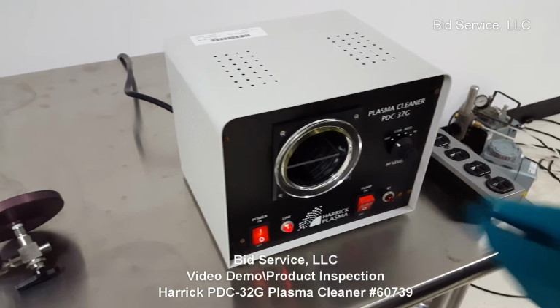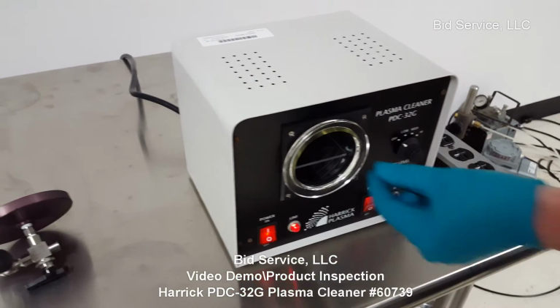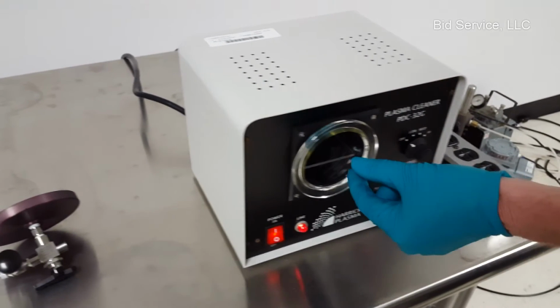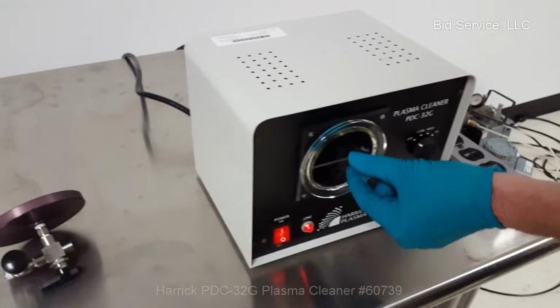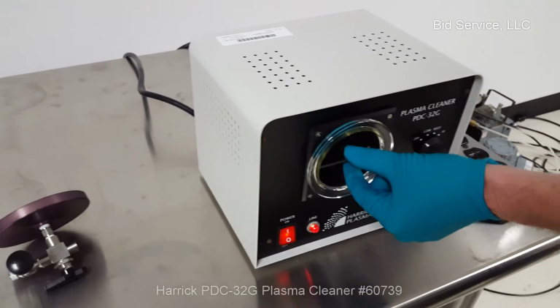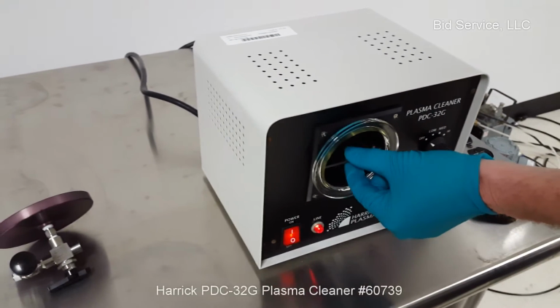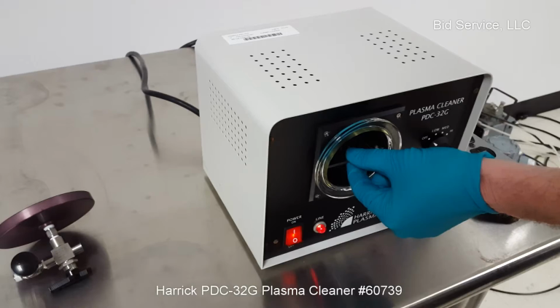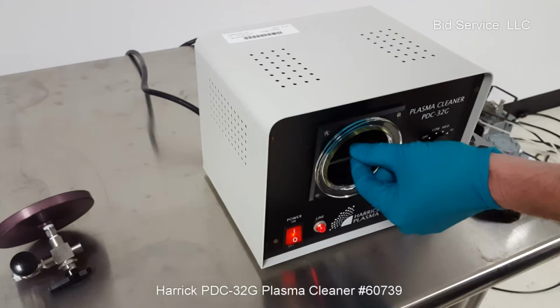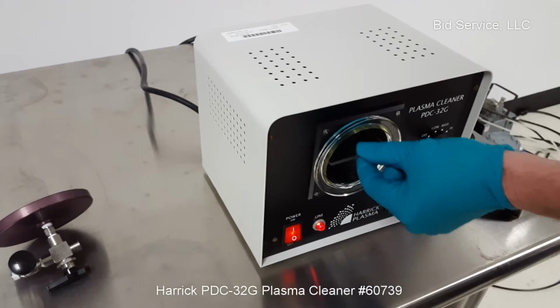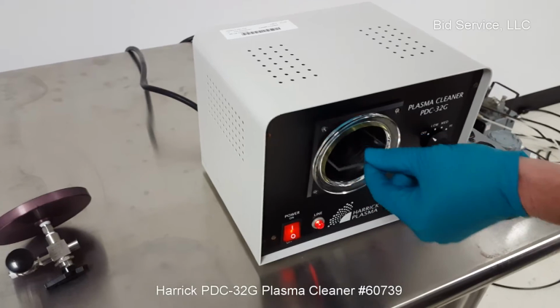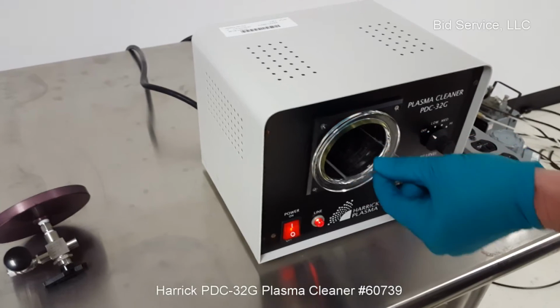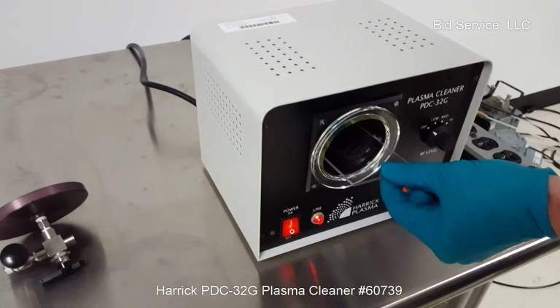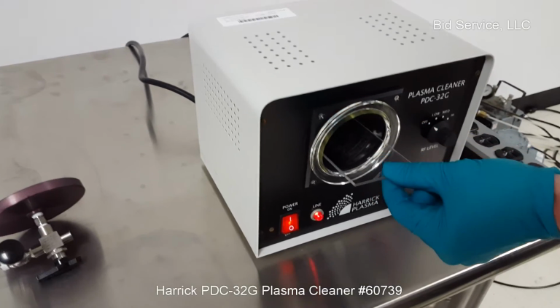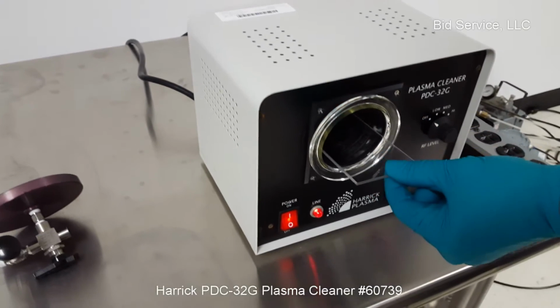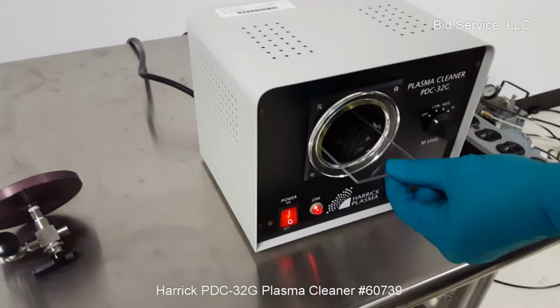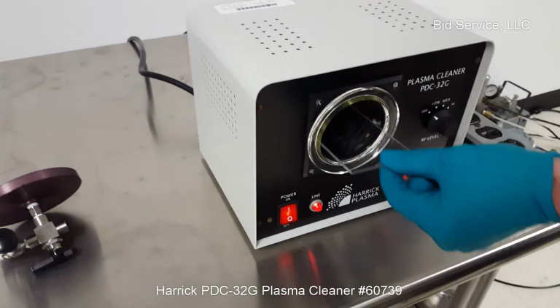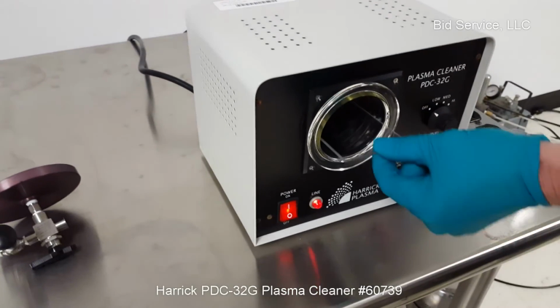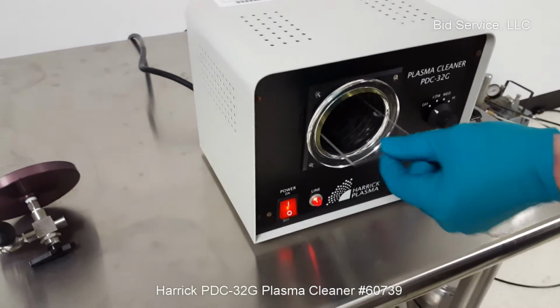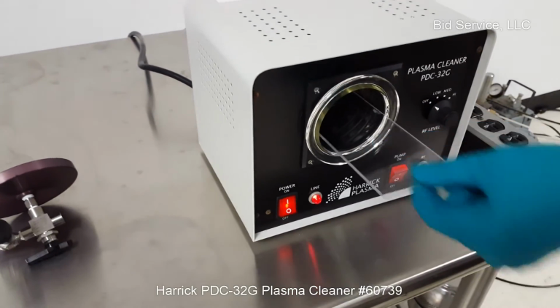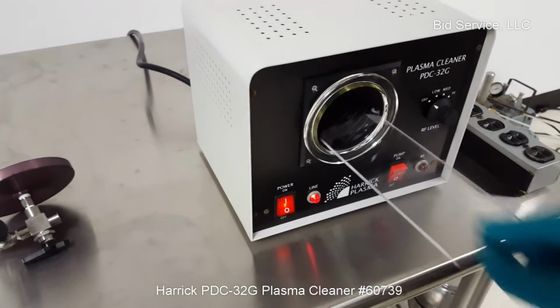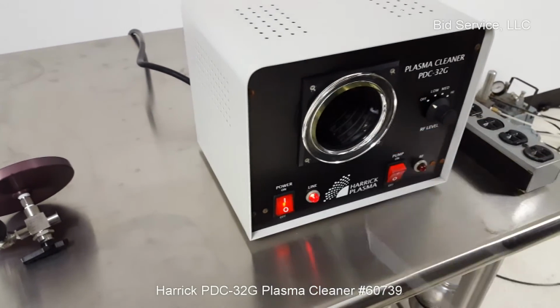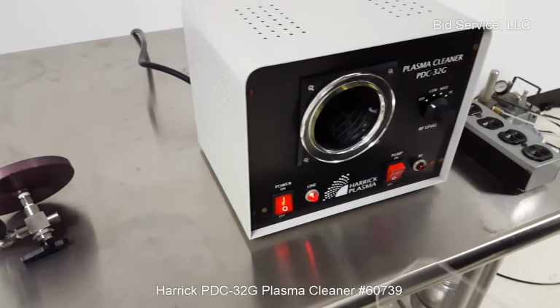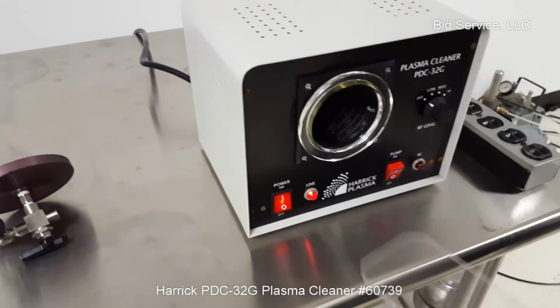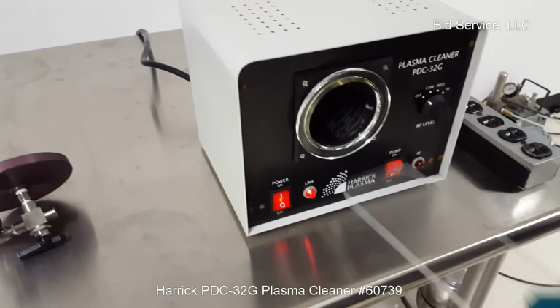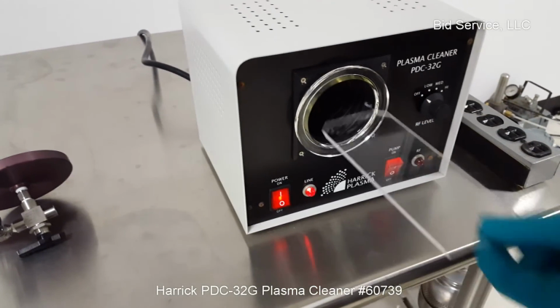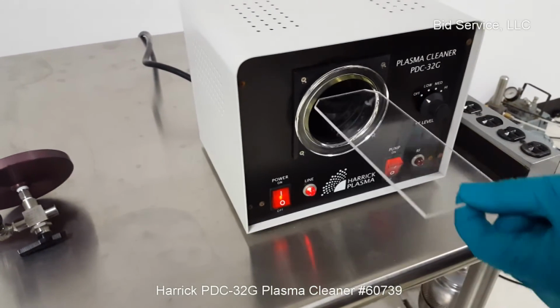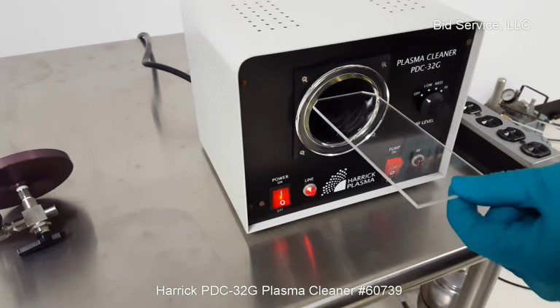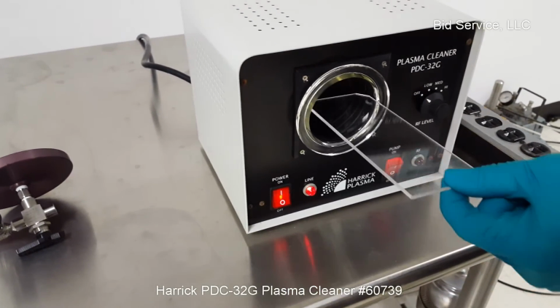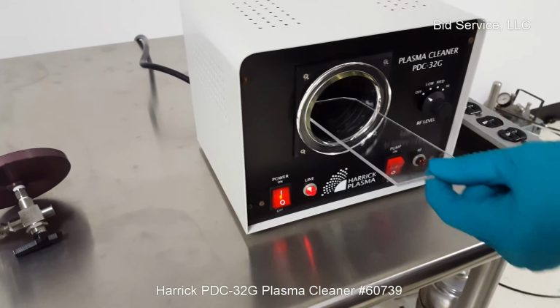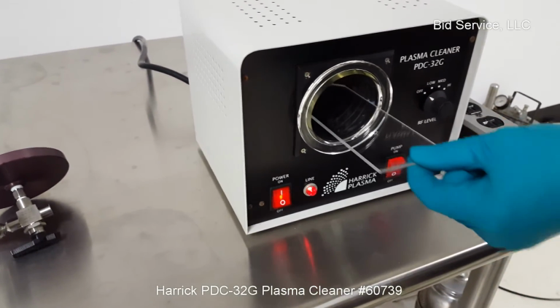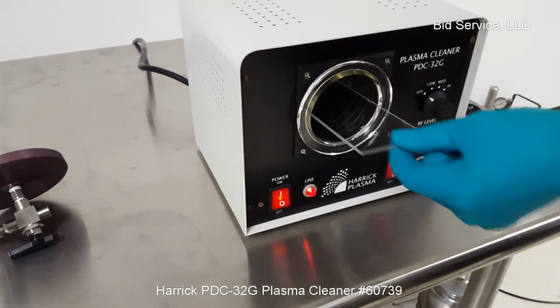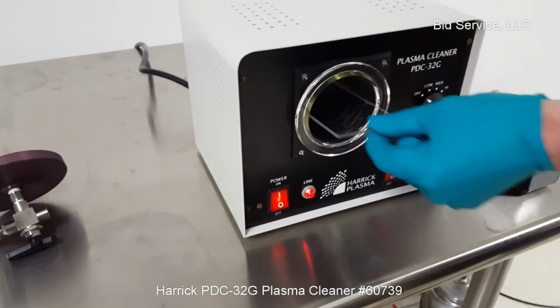I just want to show you that there's a shelf in here. It comes completely out — just place it in here.